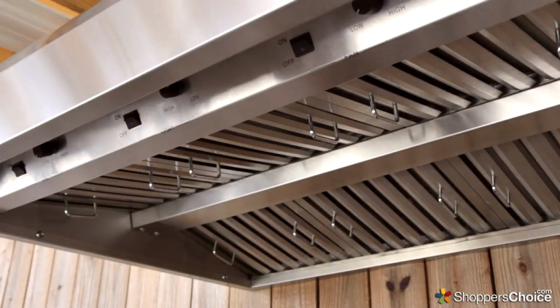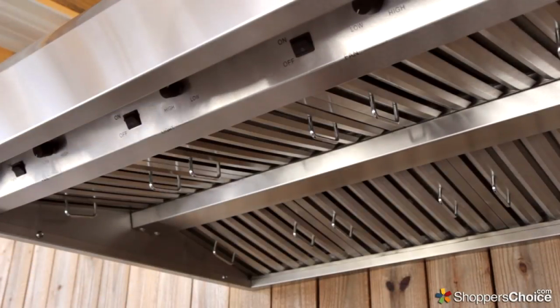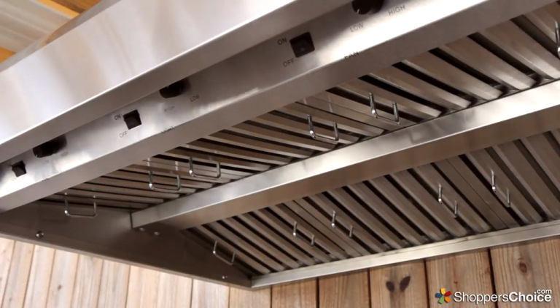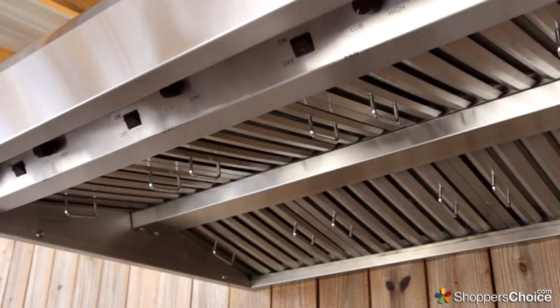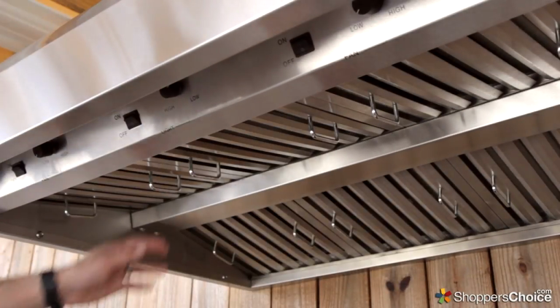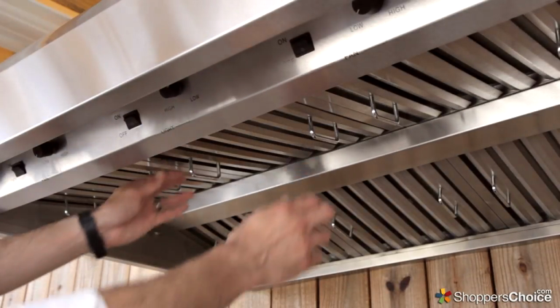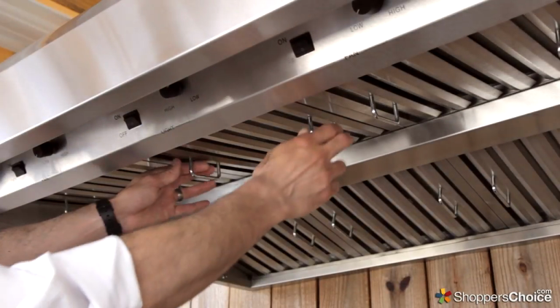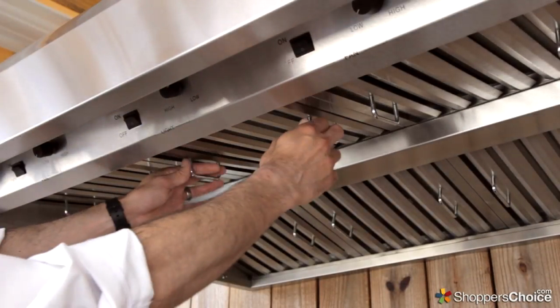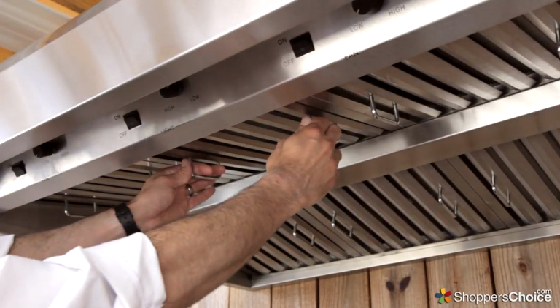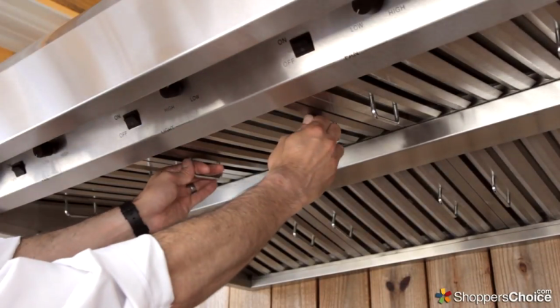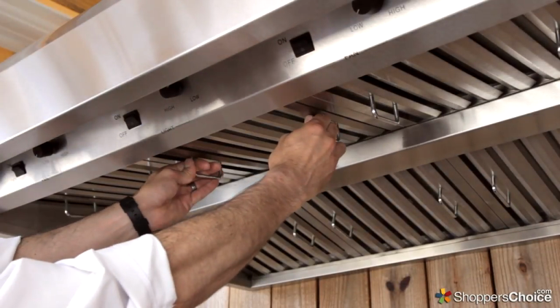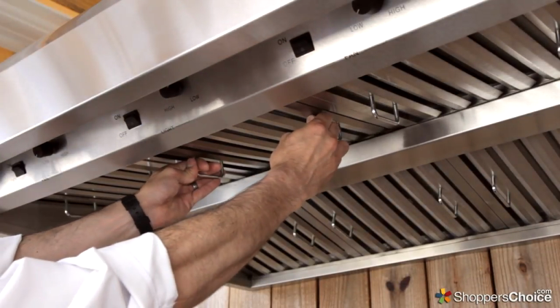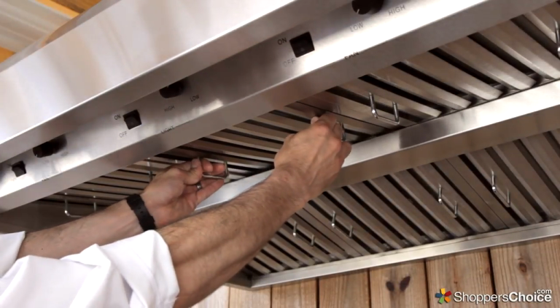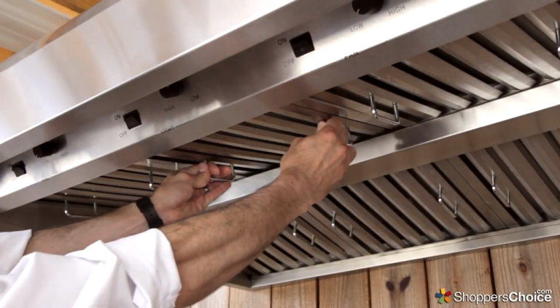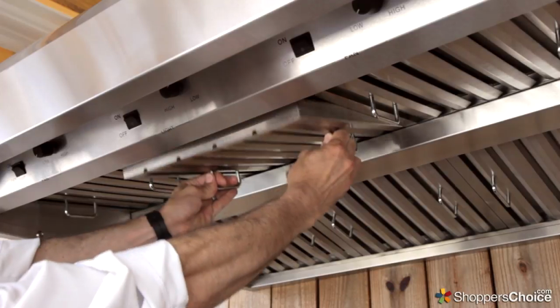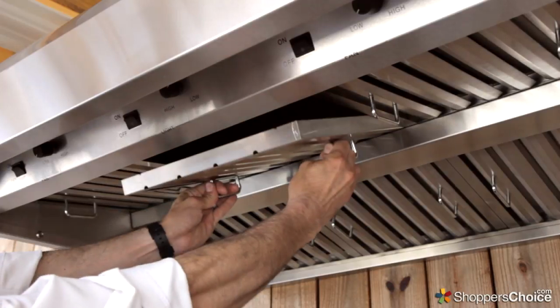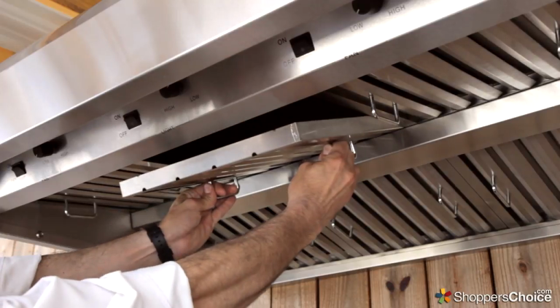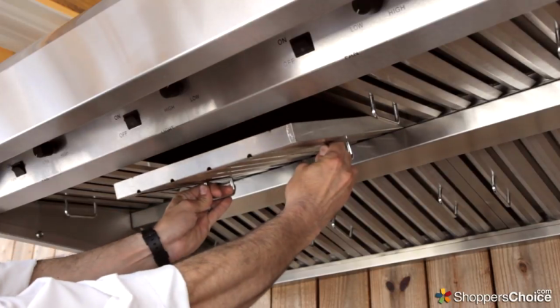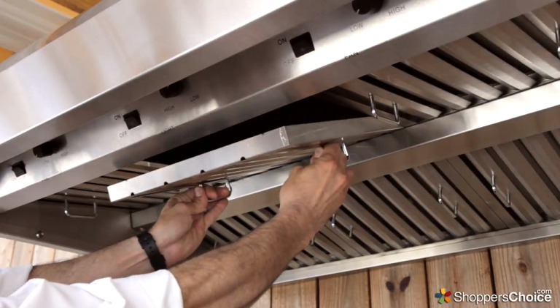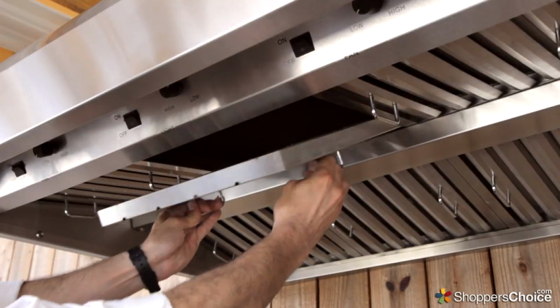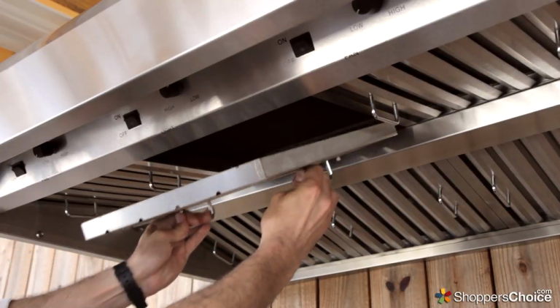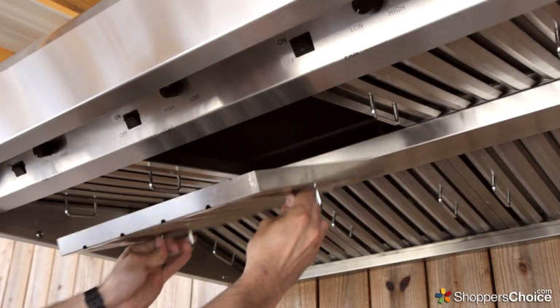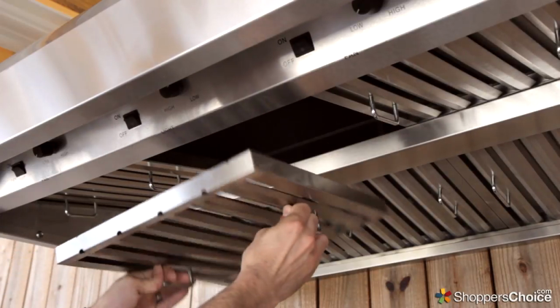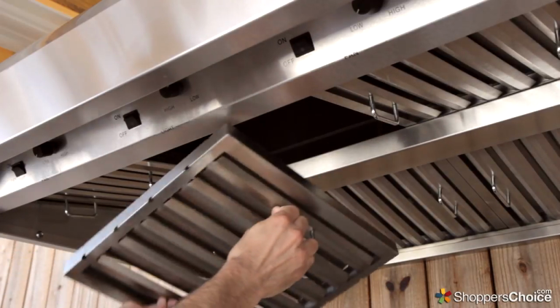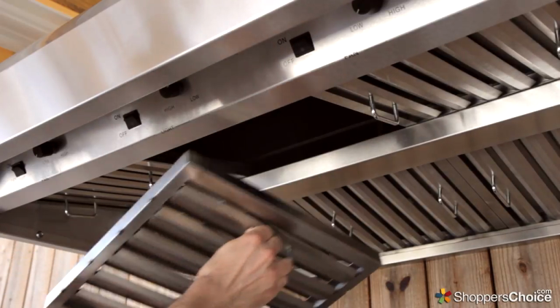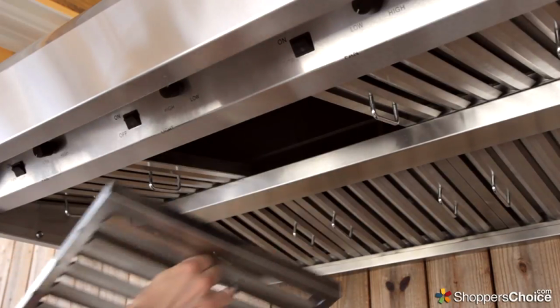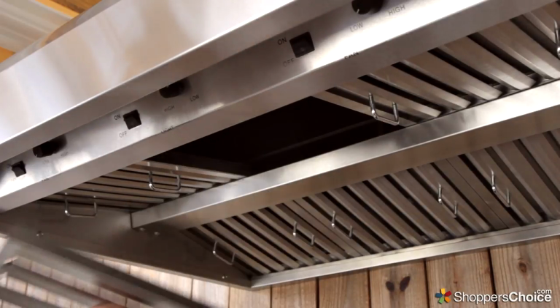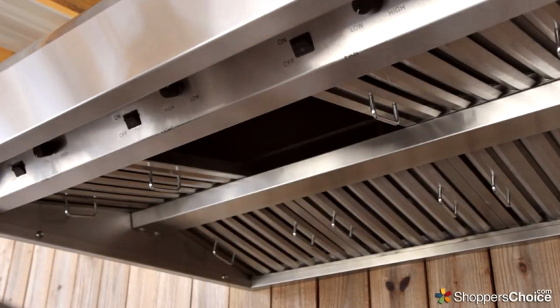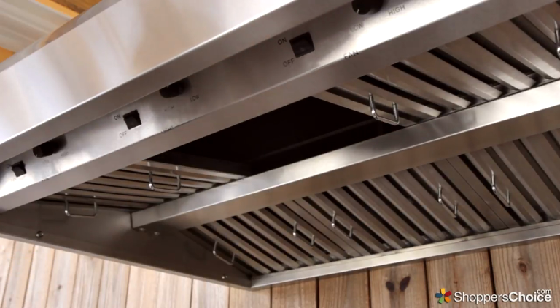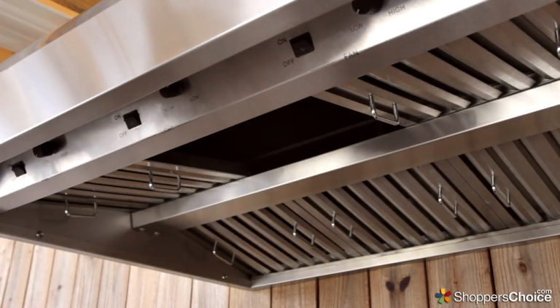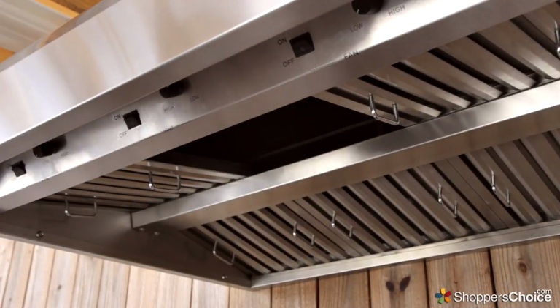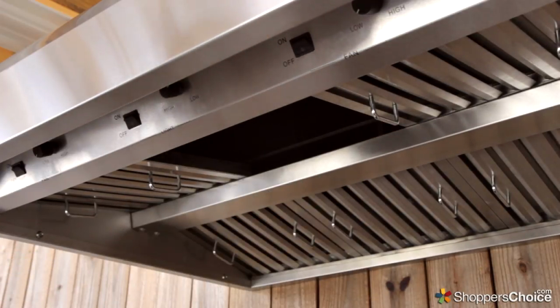To make cleanup easy, the stainless commercial style baffles are removable and dishwasher safe.